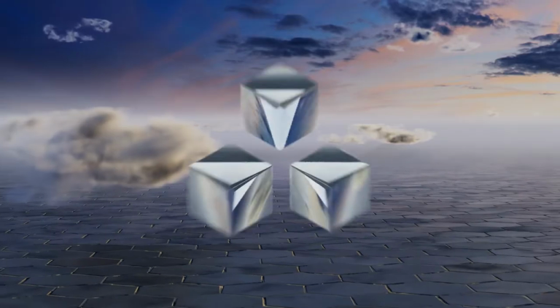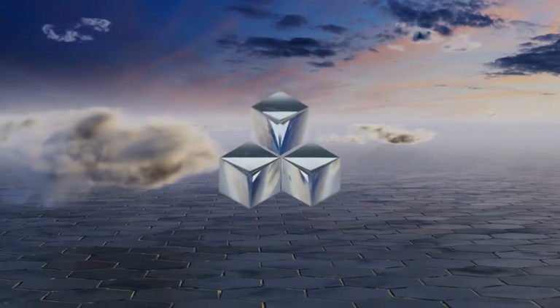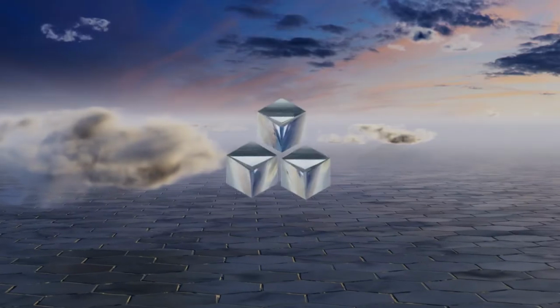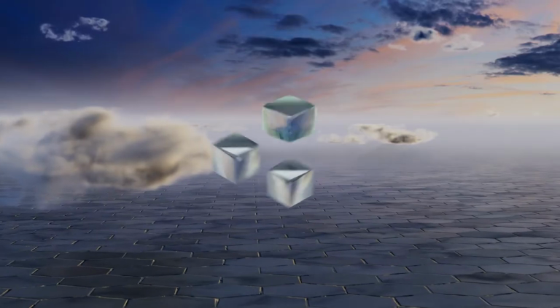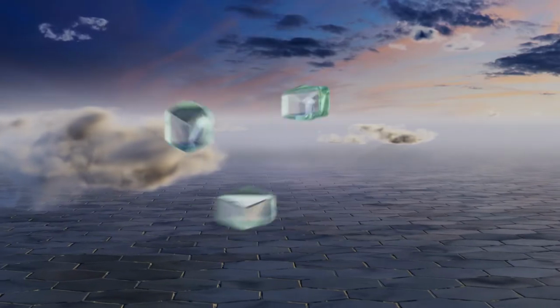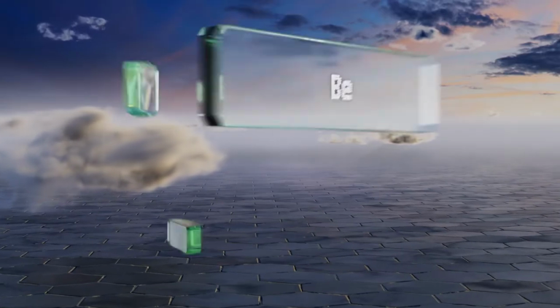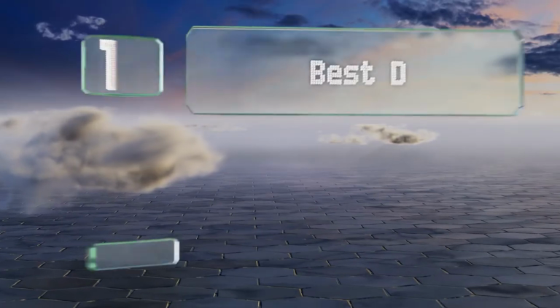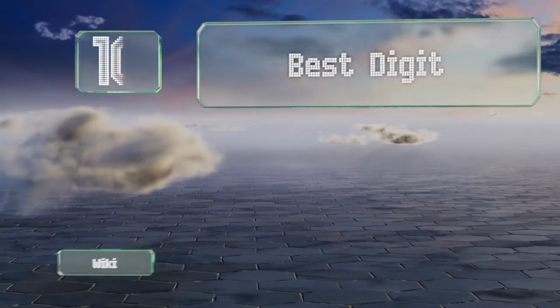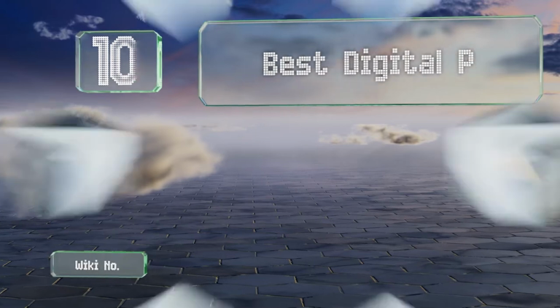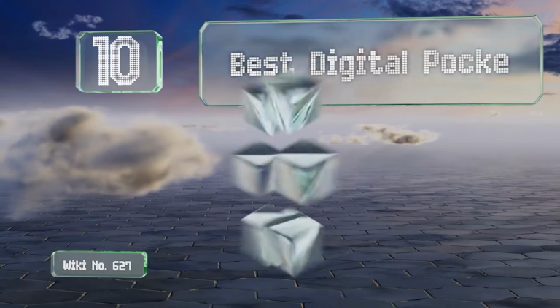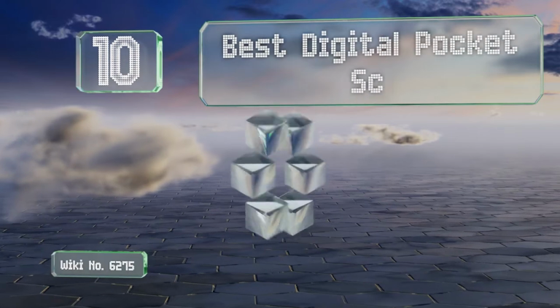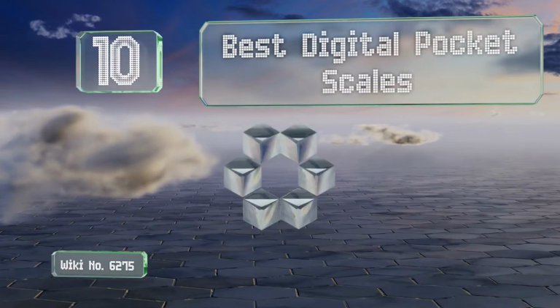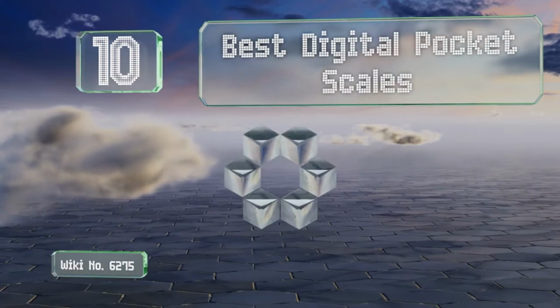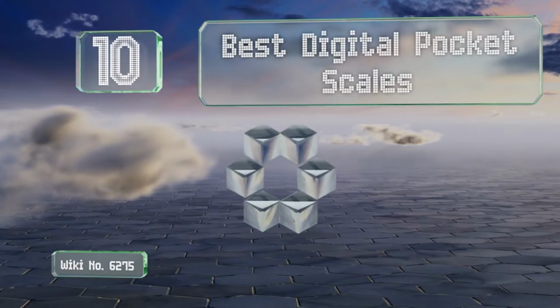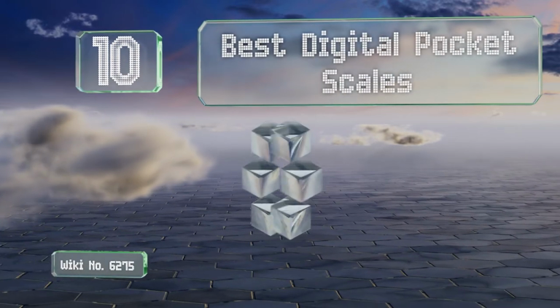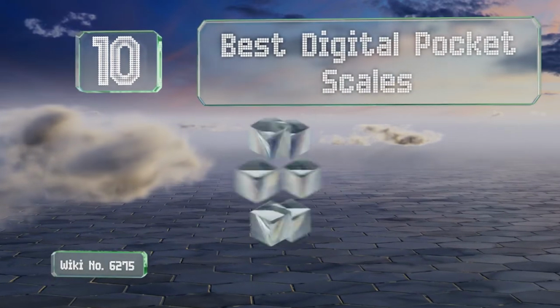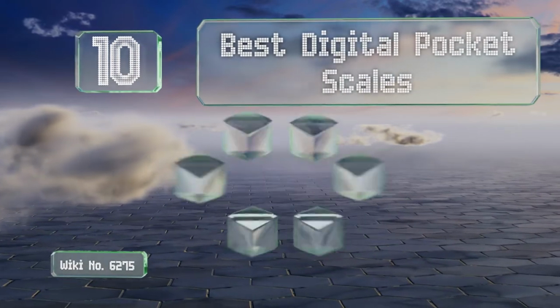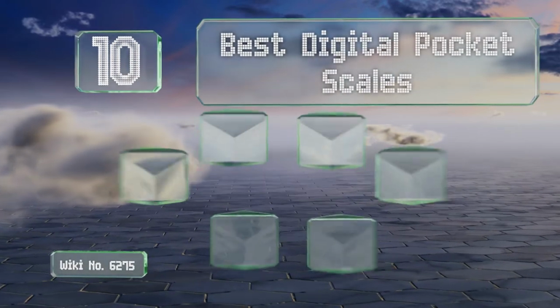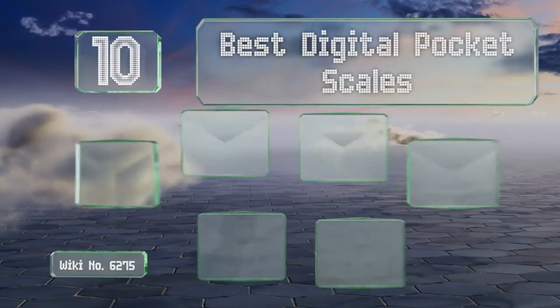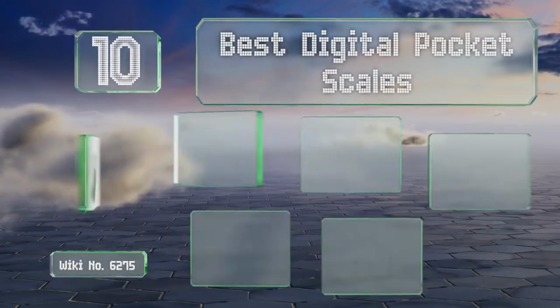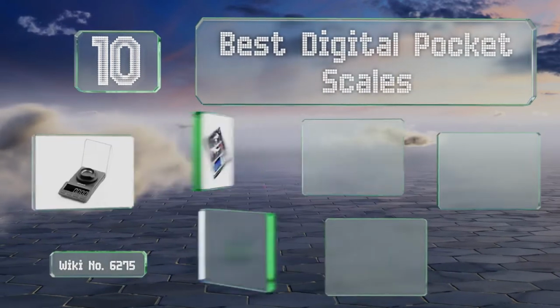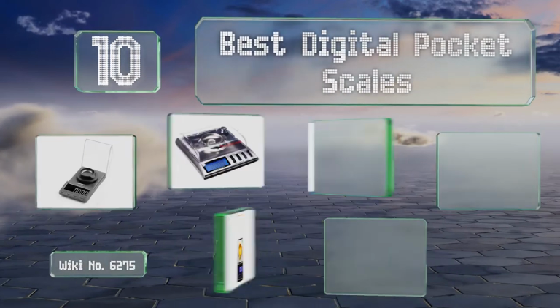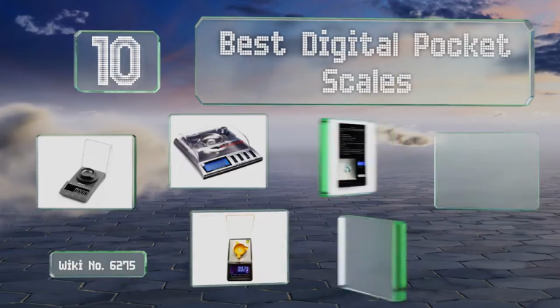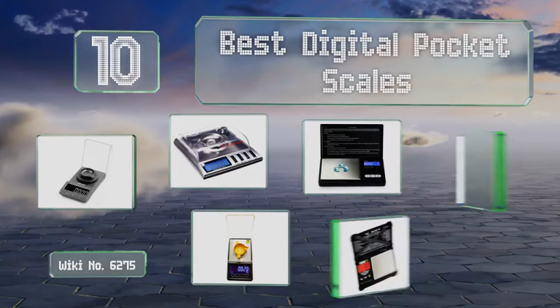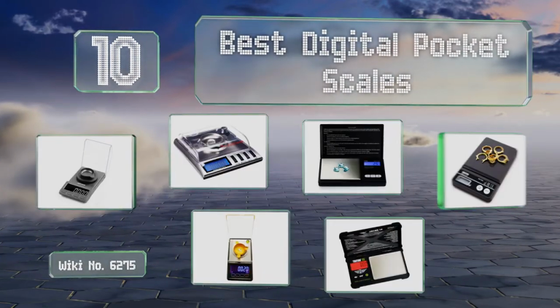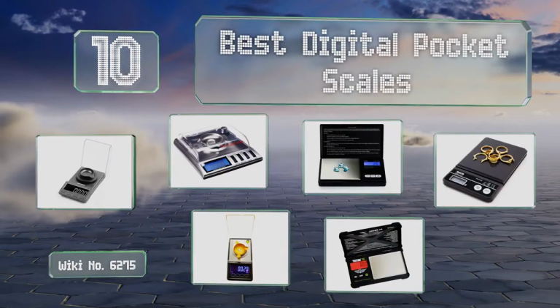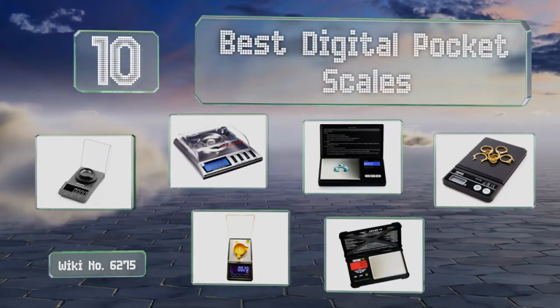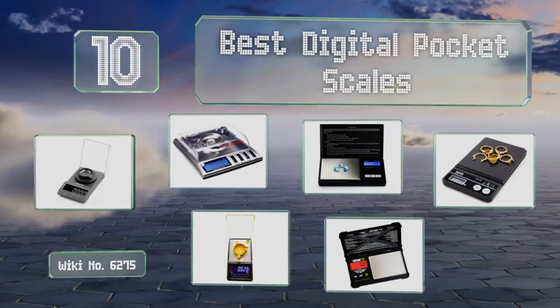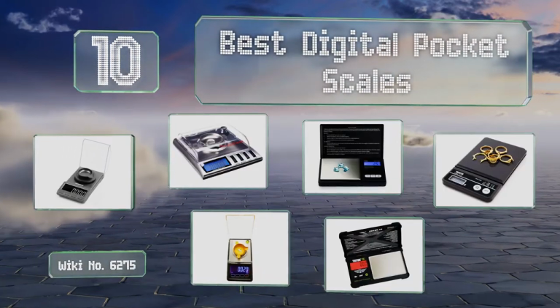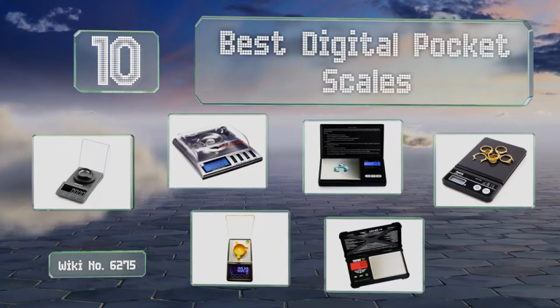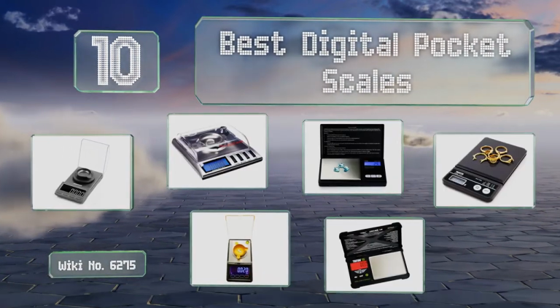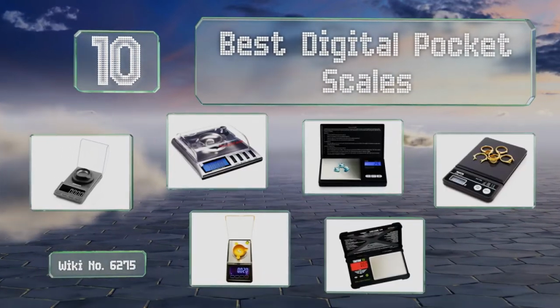EasyVid presents the 10 best digital pocket scales. Let's get started with the list.